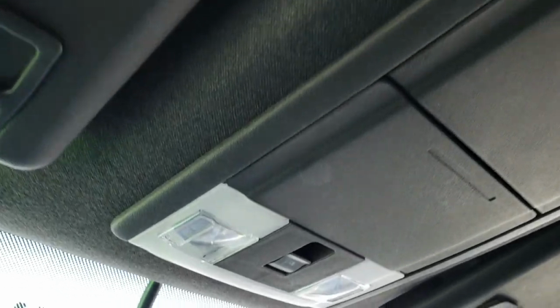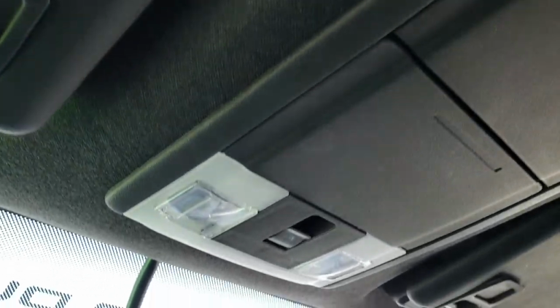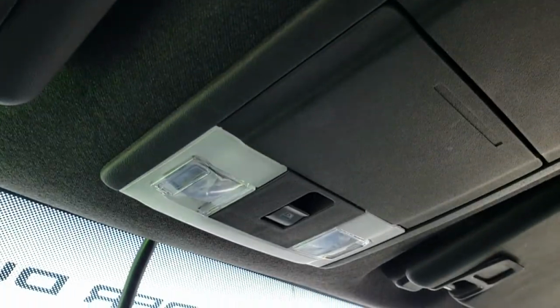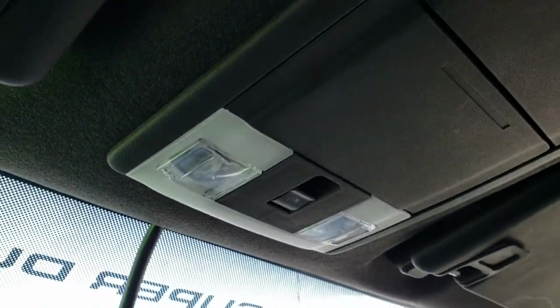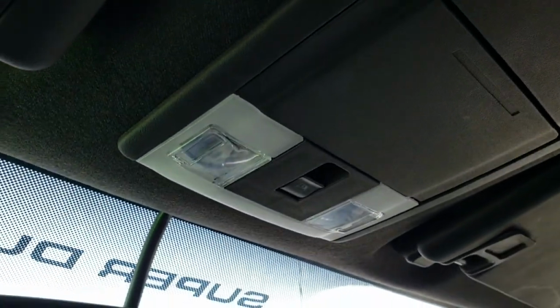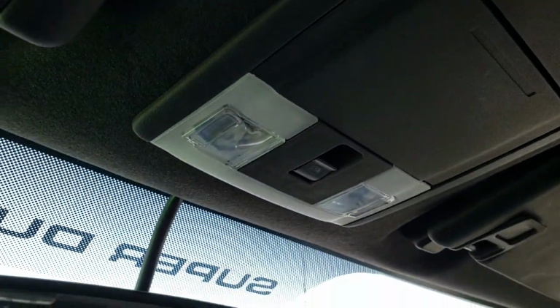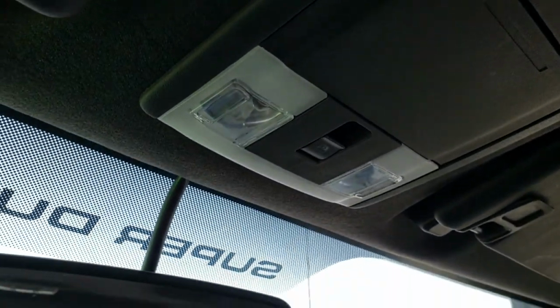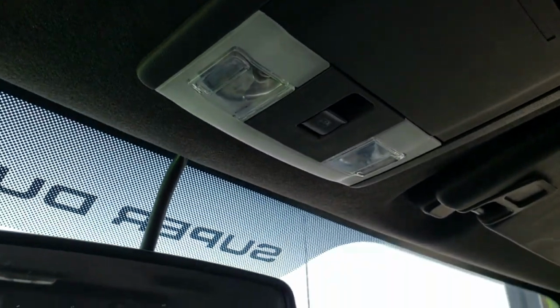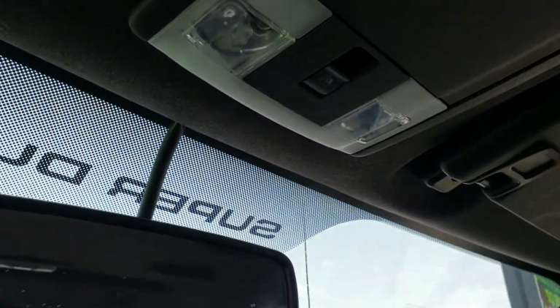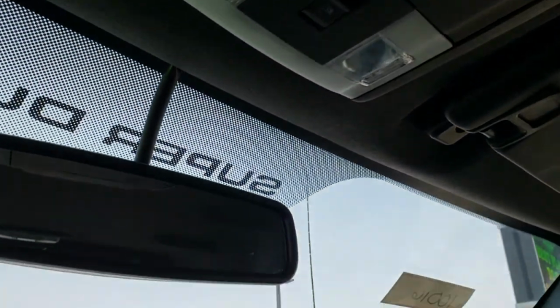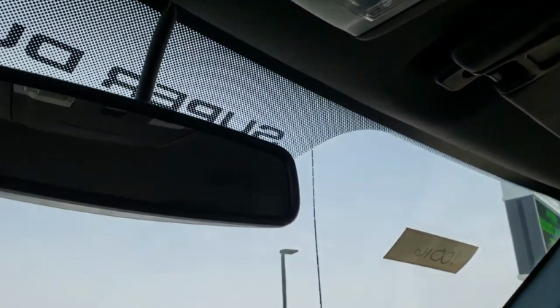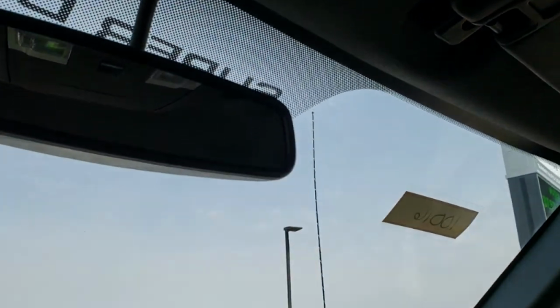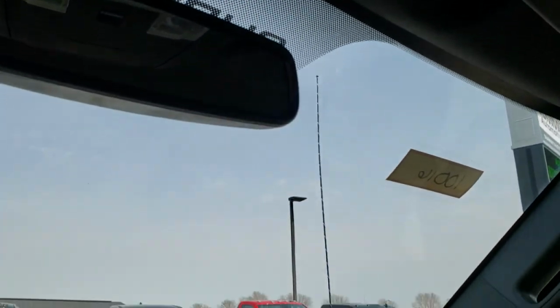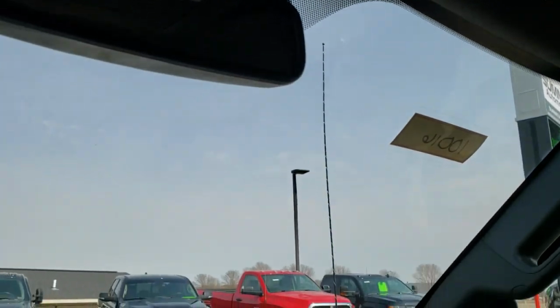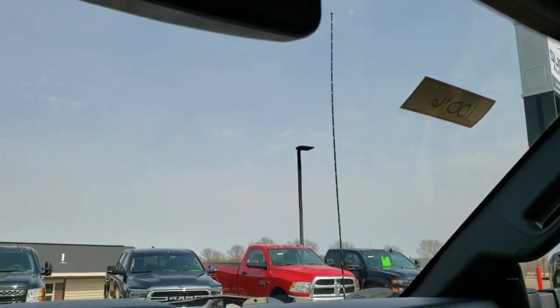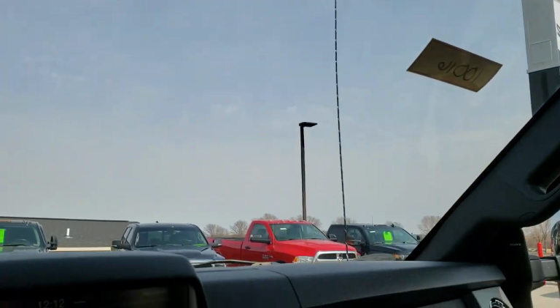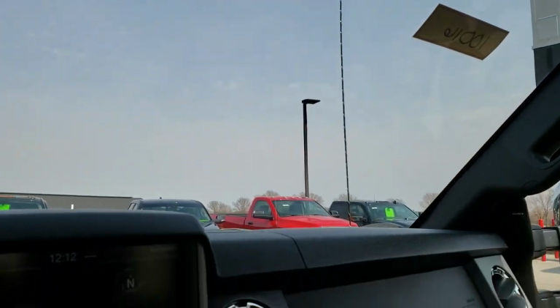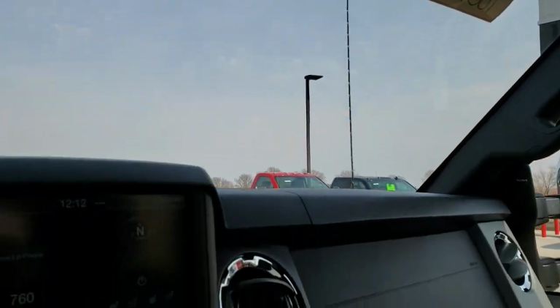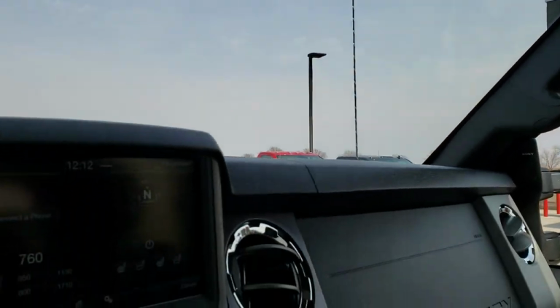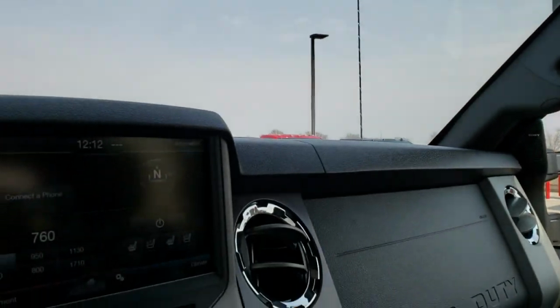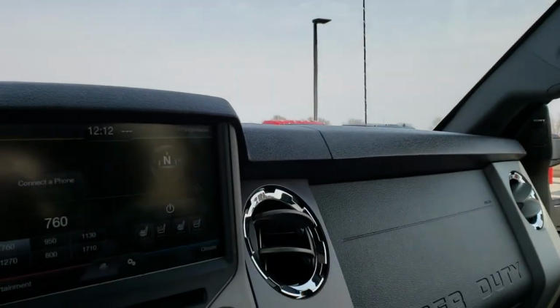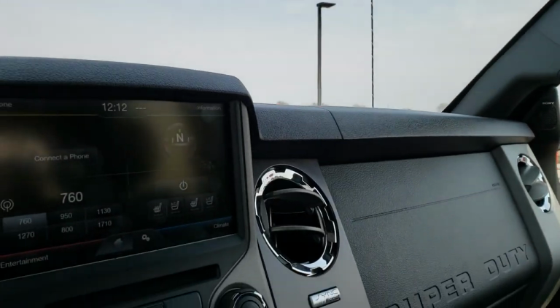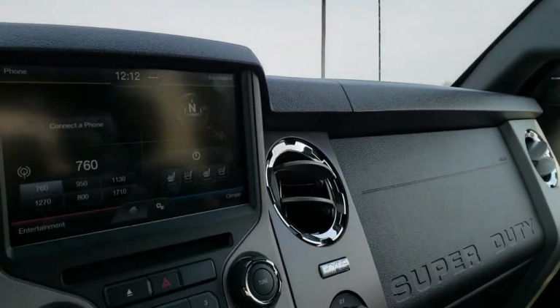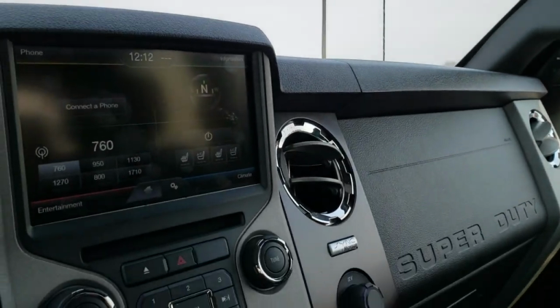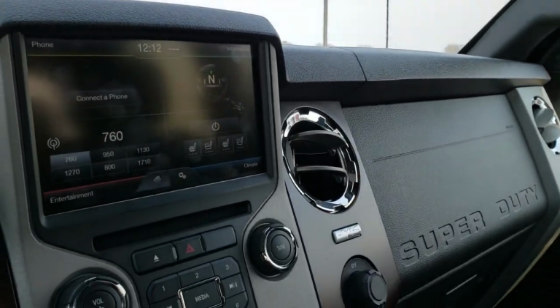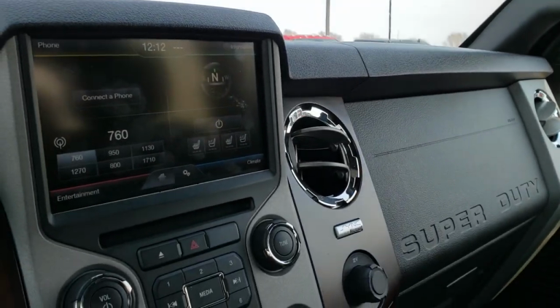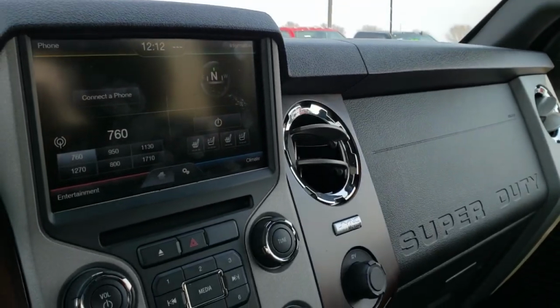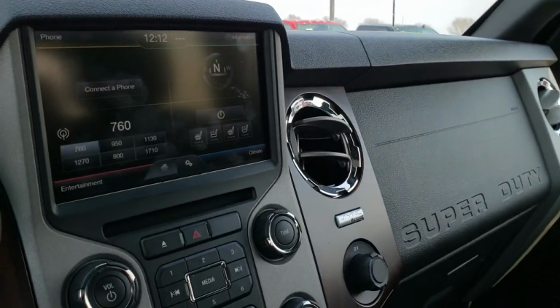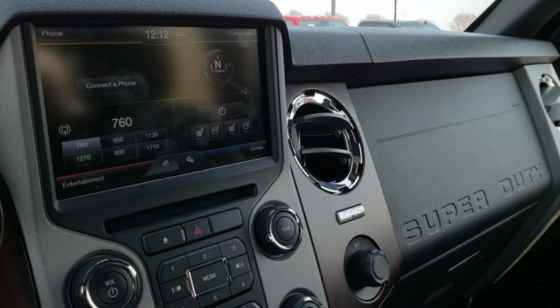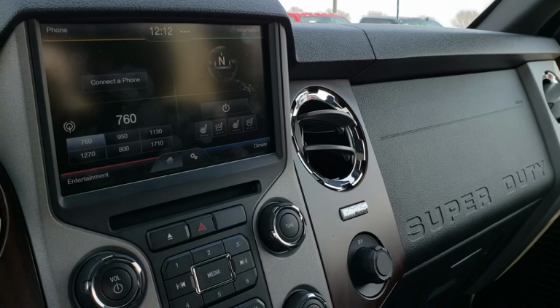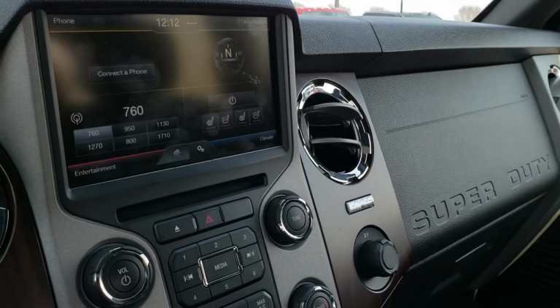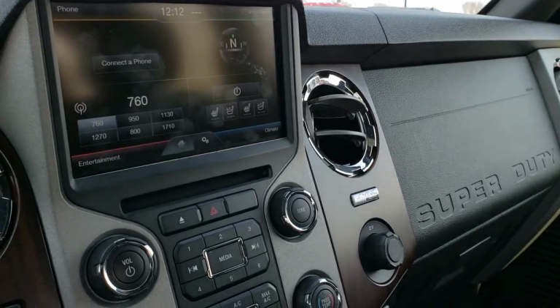Power sliding rear window. AM, FM, and Sirius XM radio capabilities.